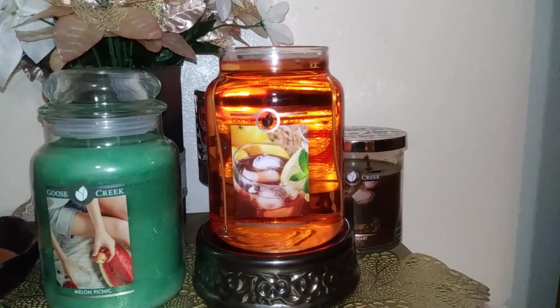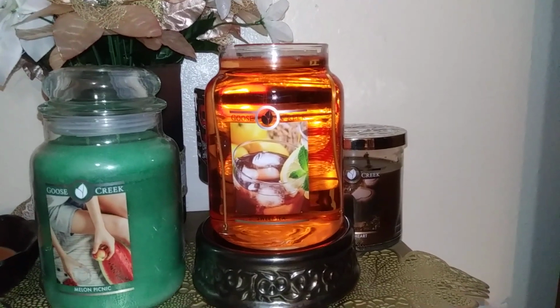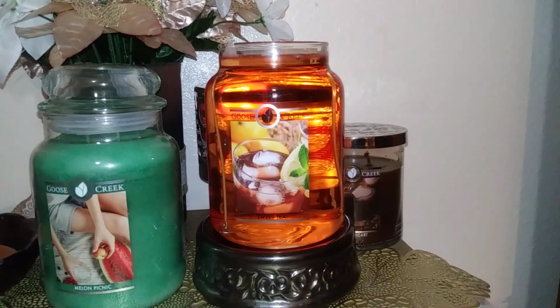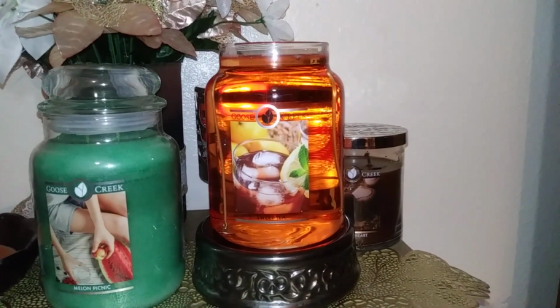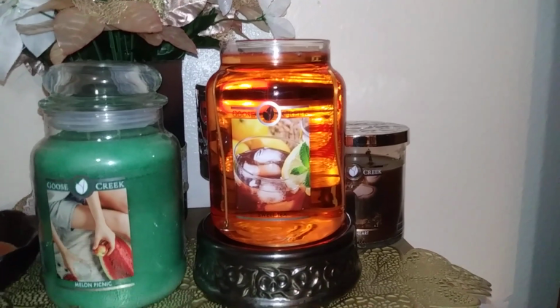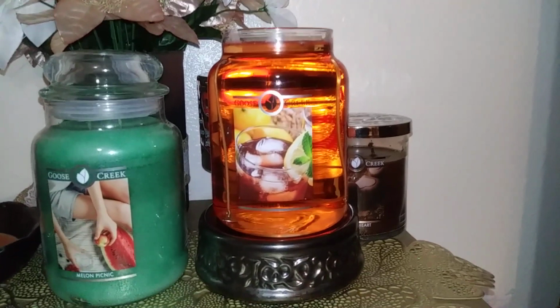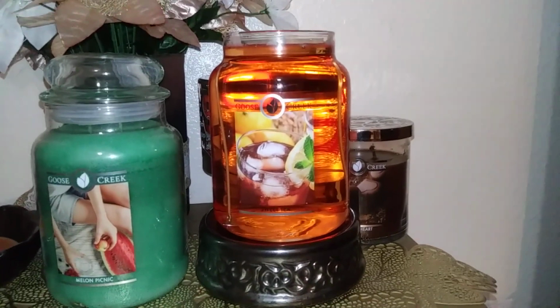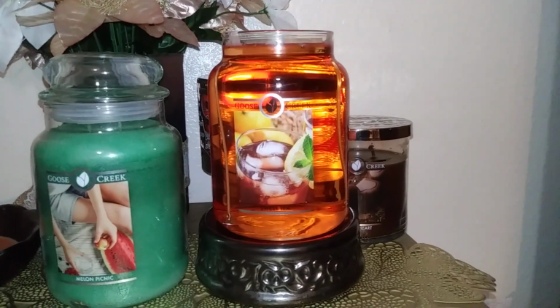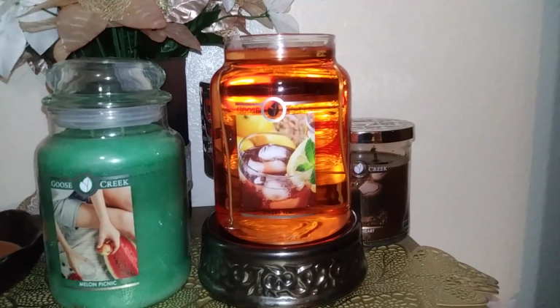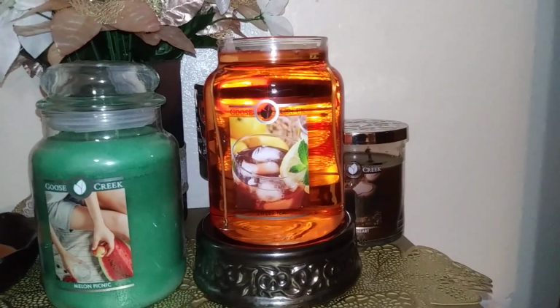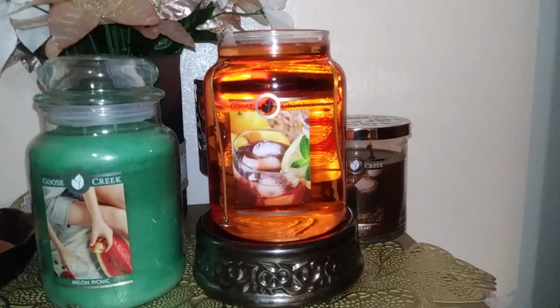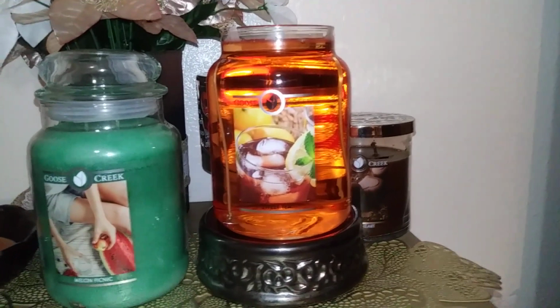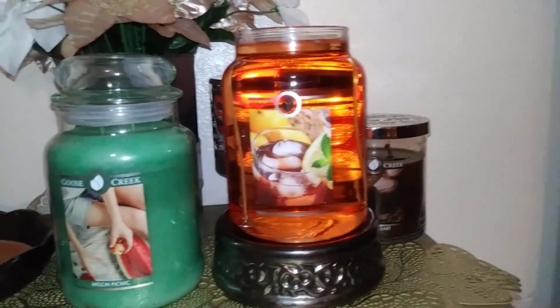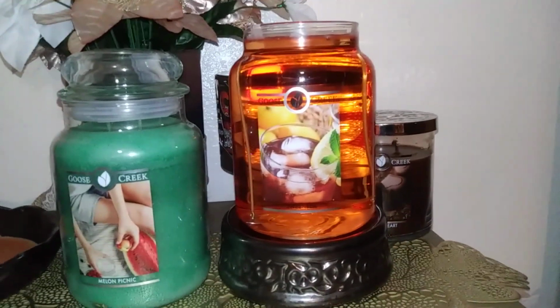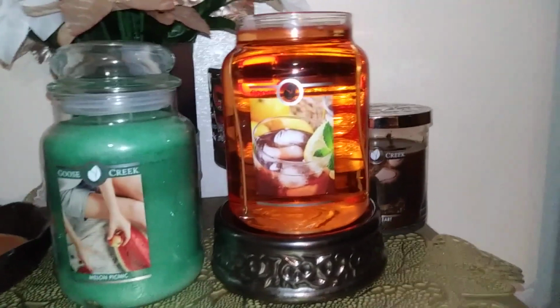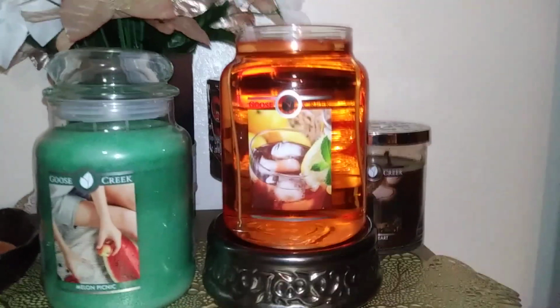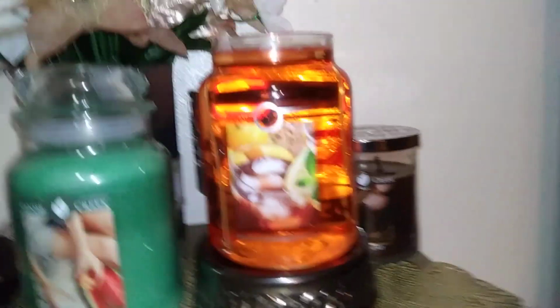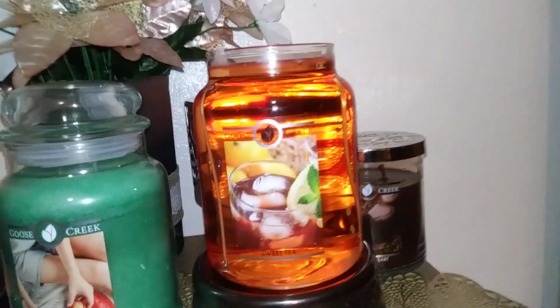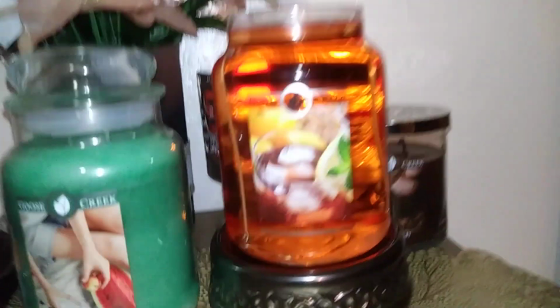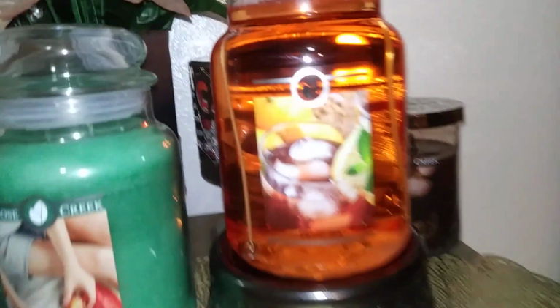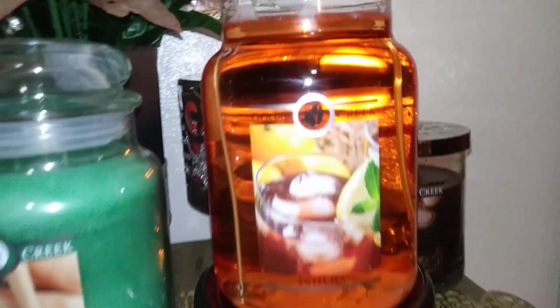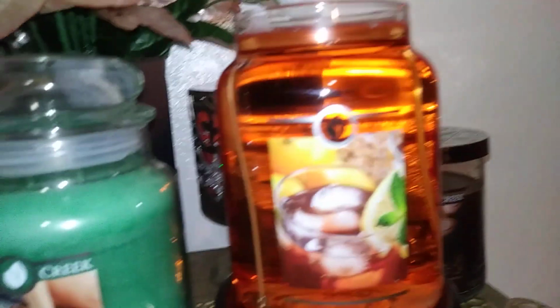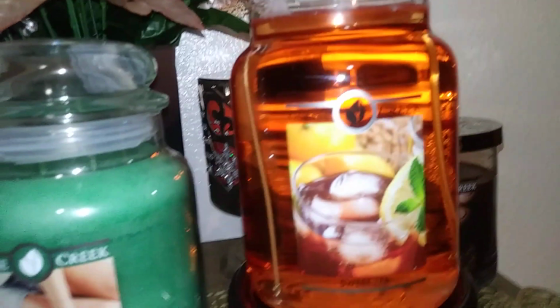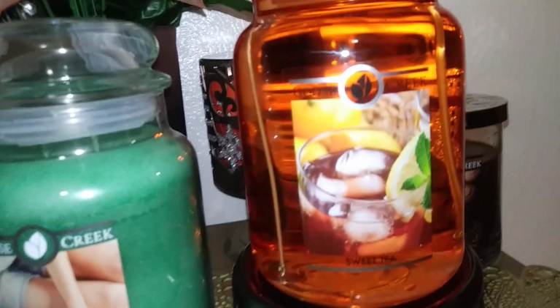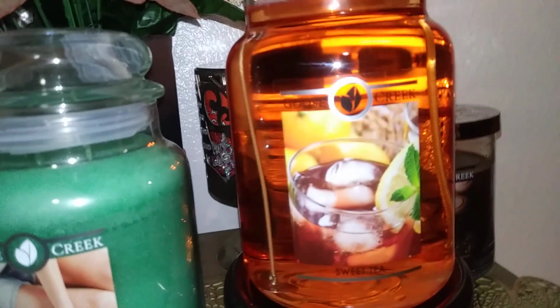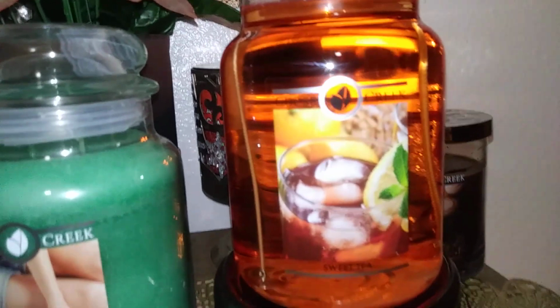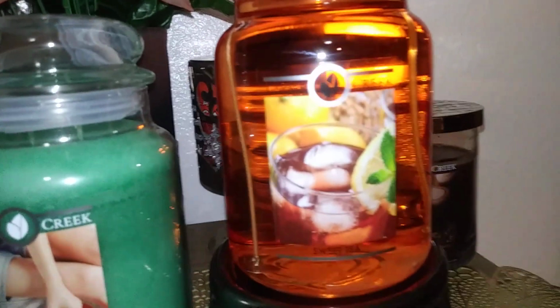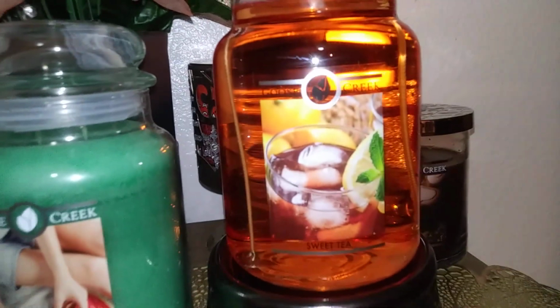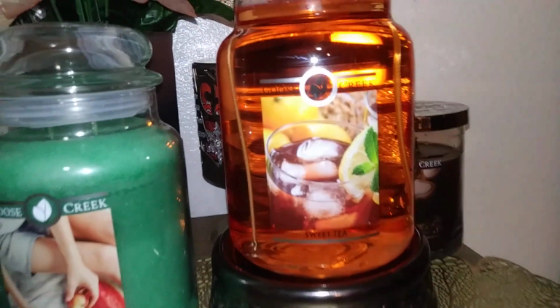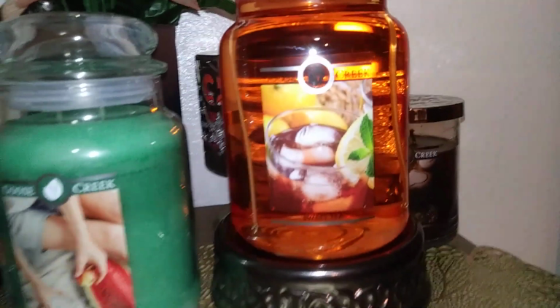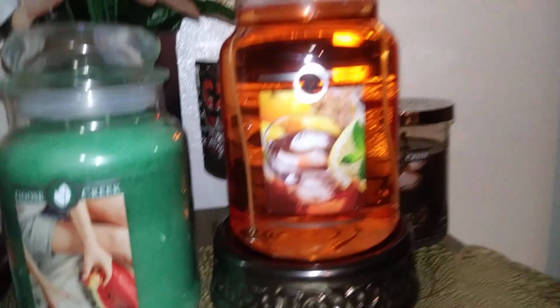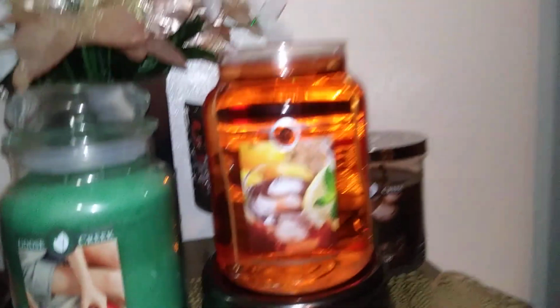I love the color — it's a beautiful kind of golden amber color. That's so nice.